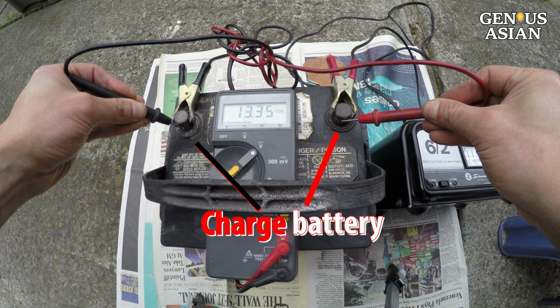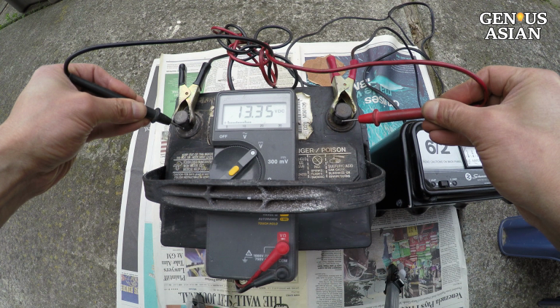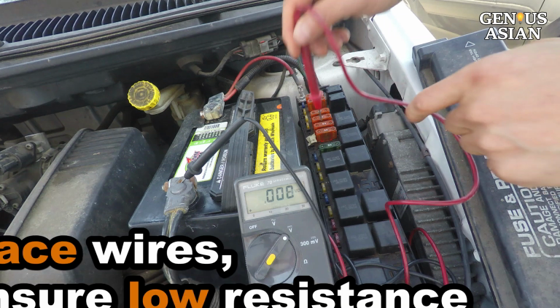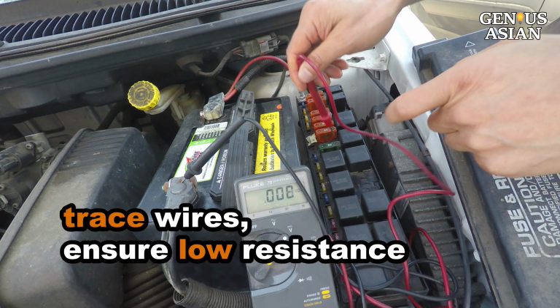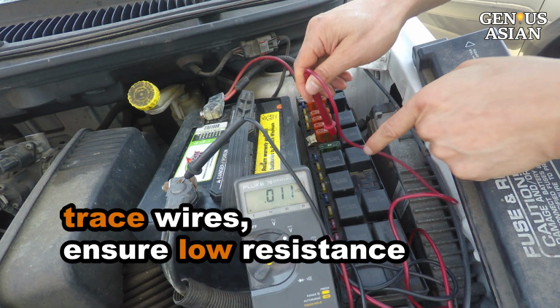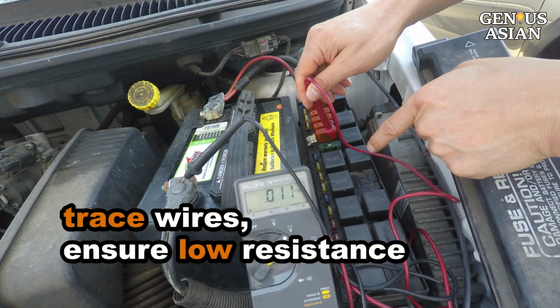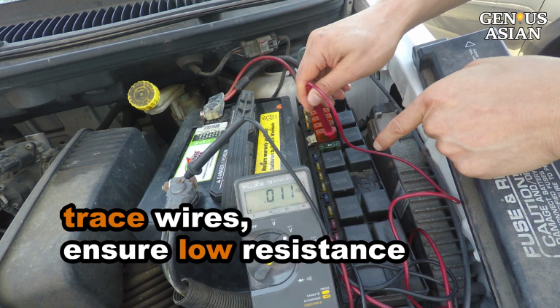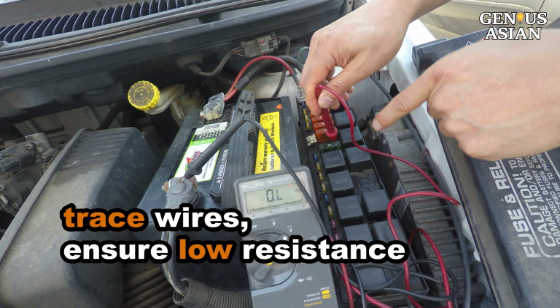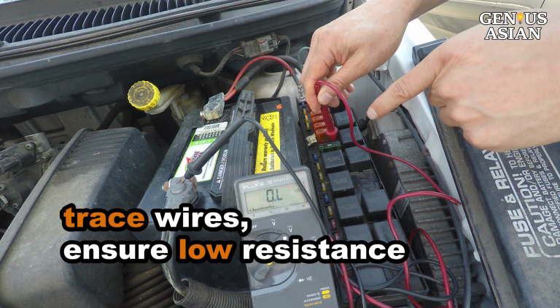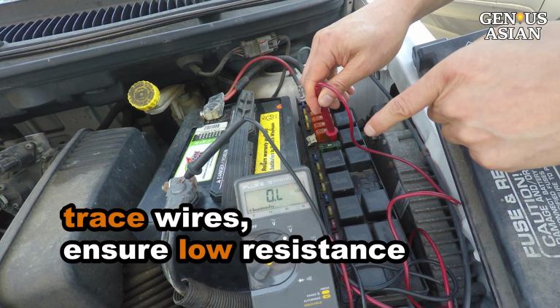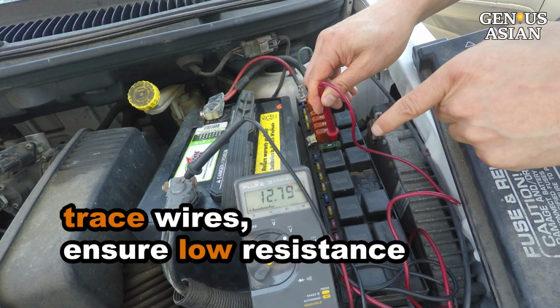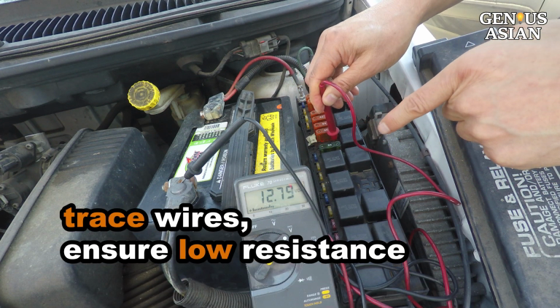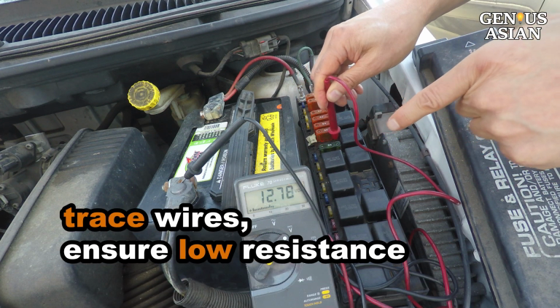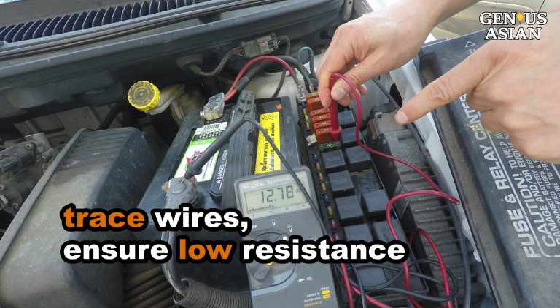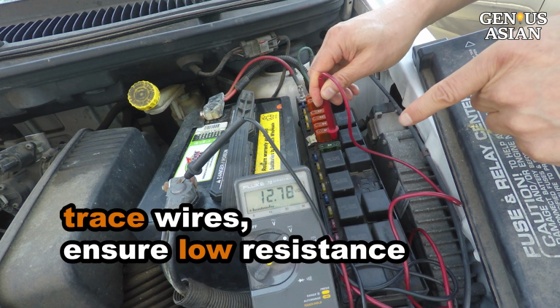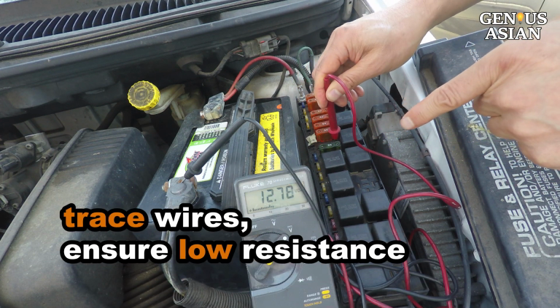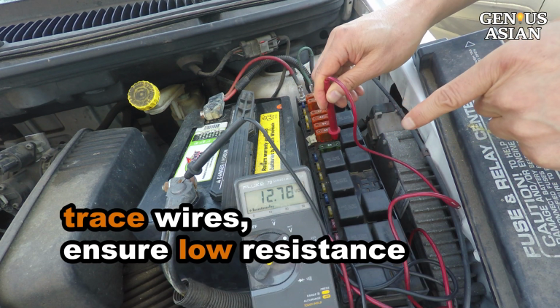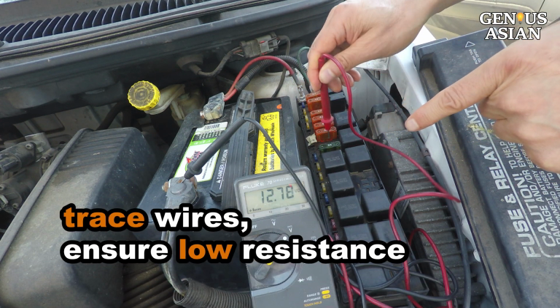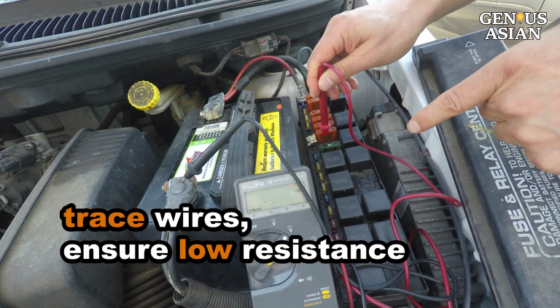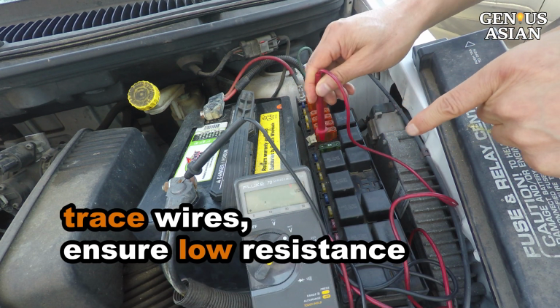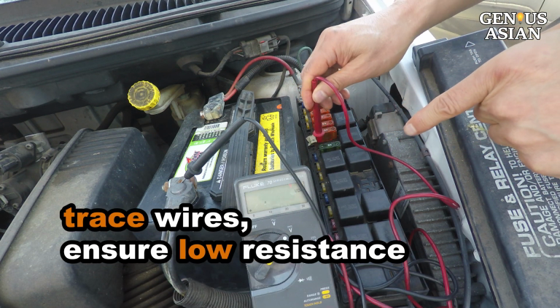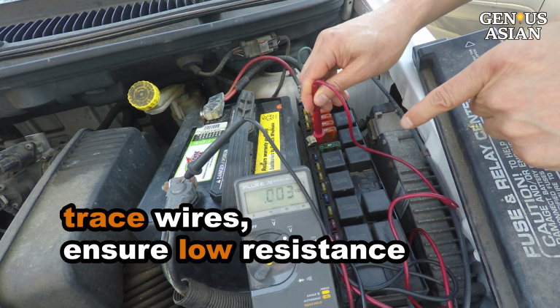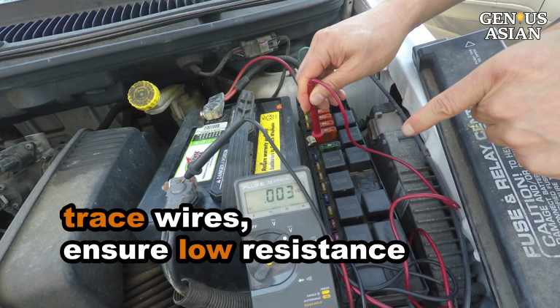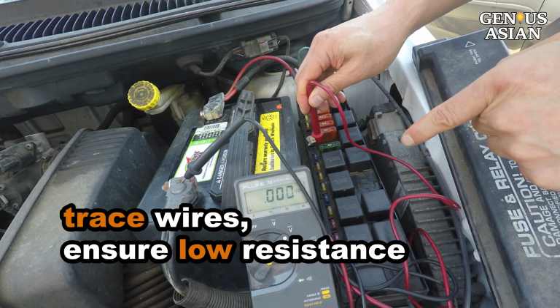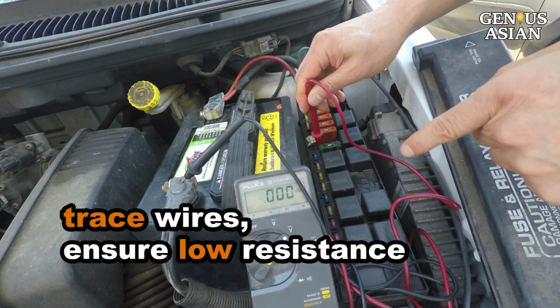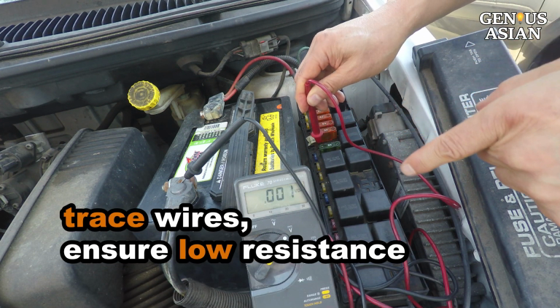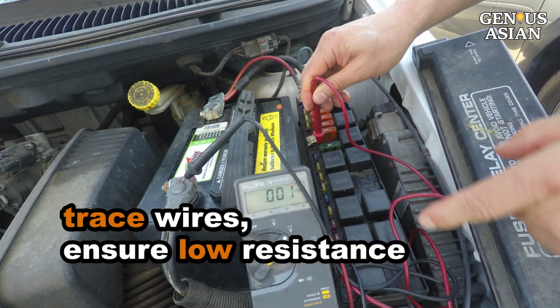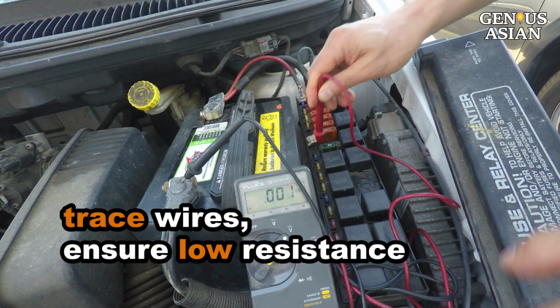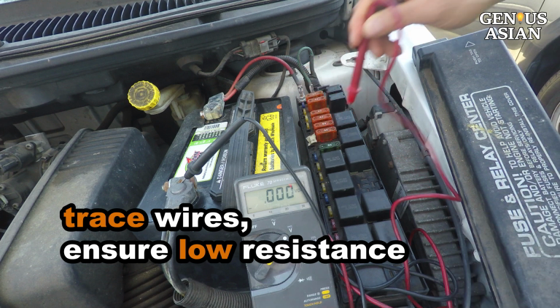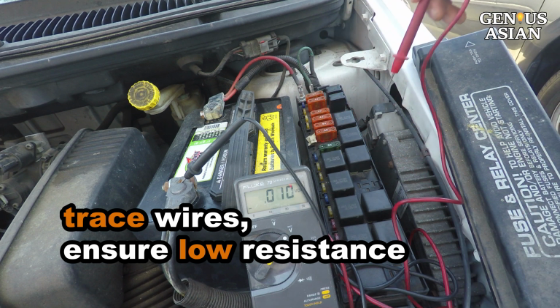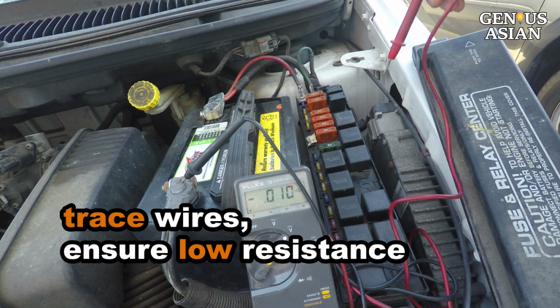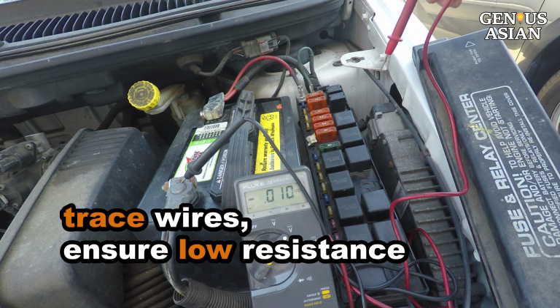The important lesson we learned here is to trace the wires to make sure all the connections have very low resistance.